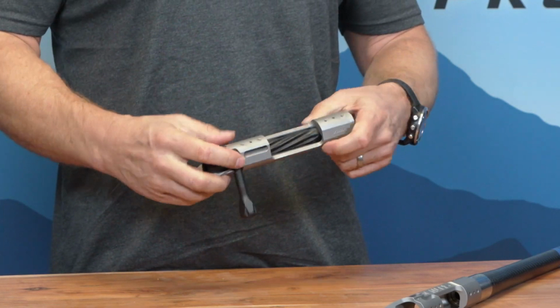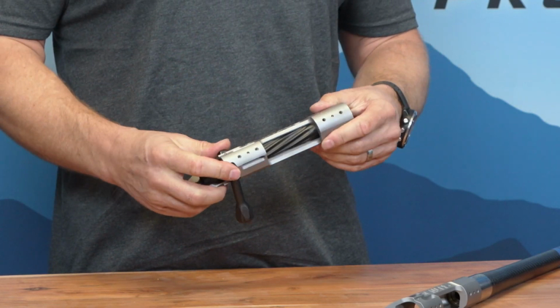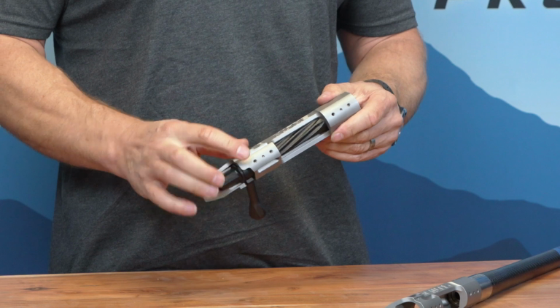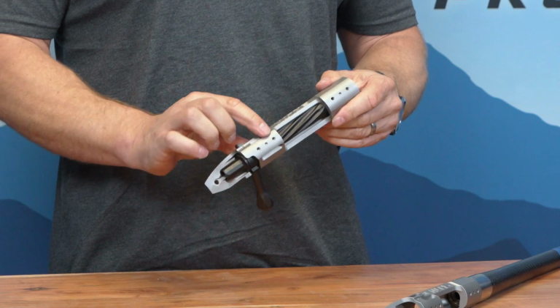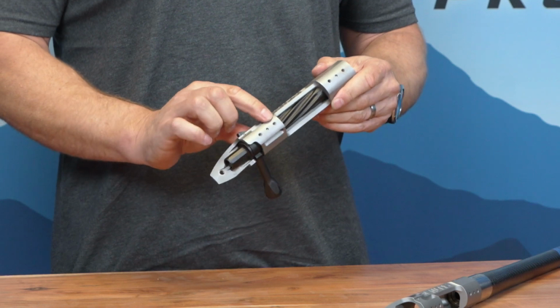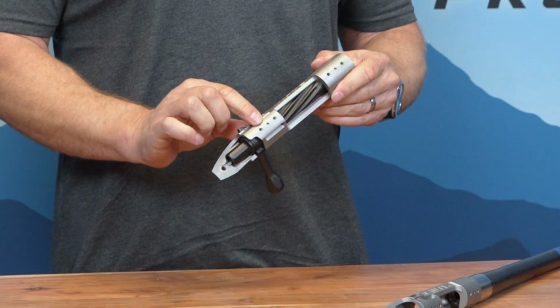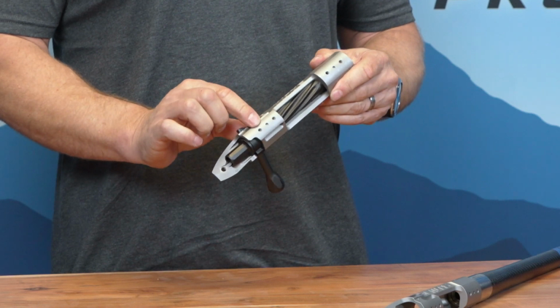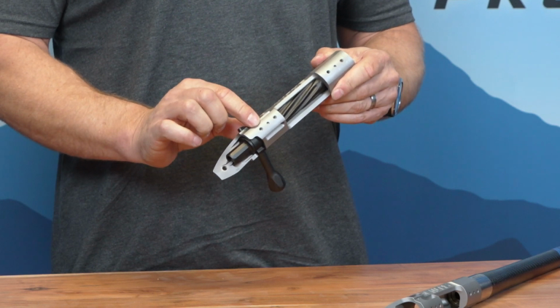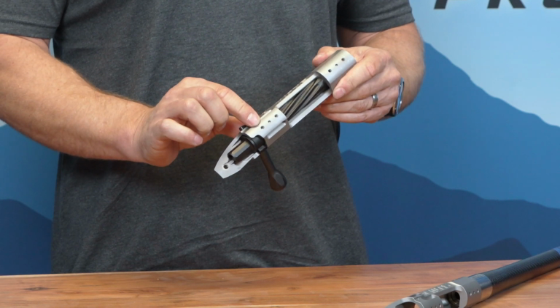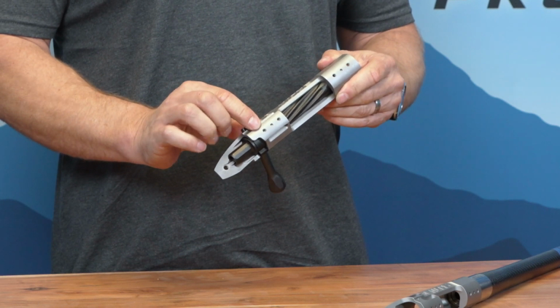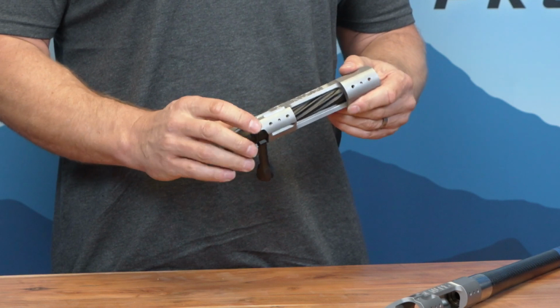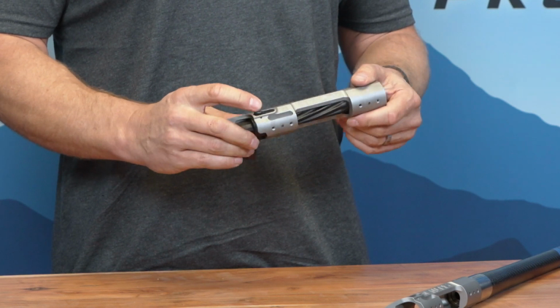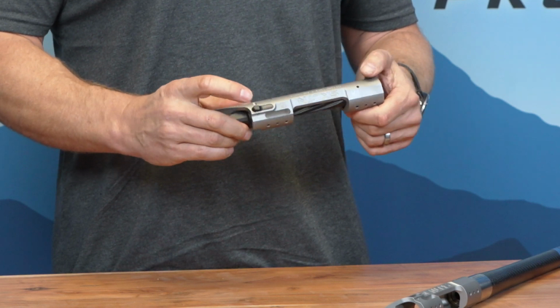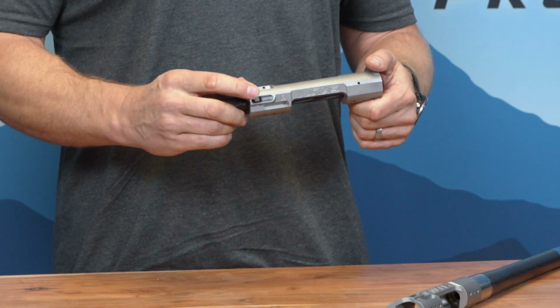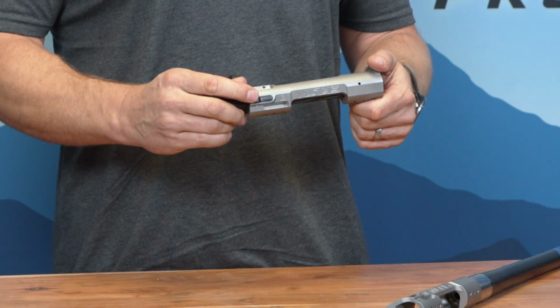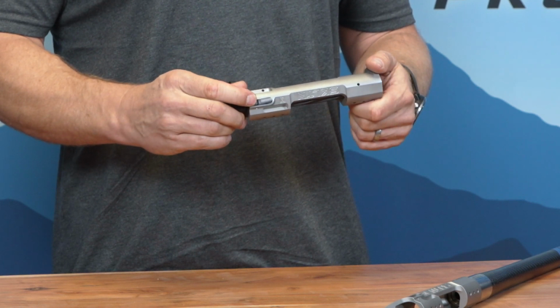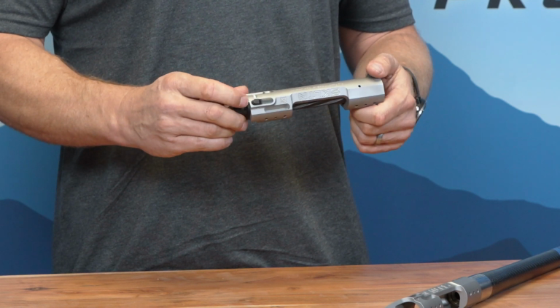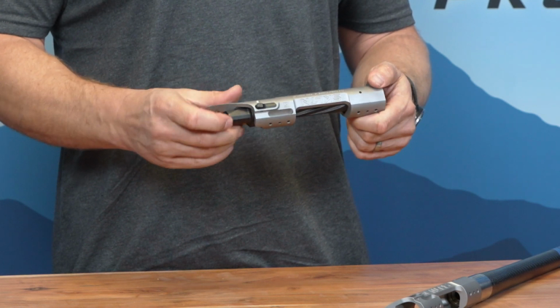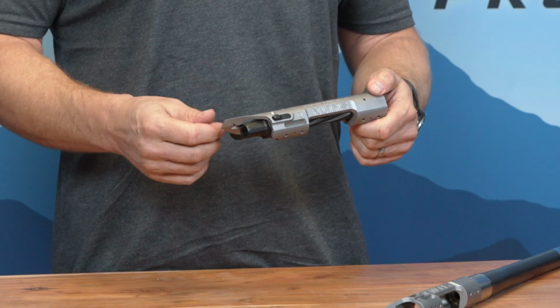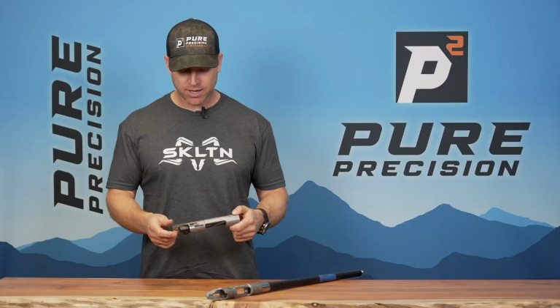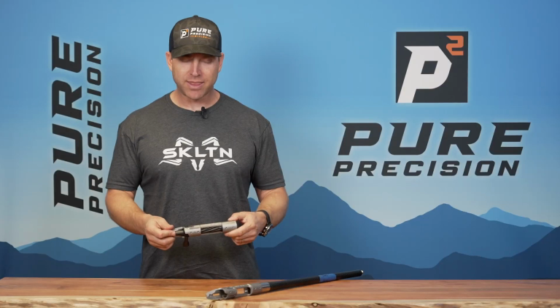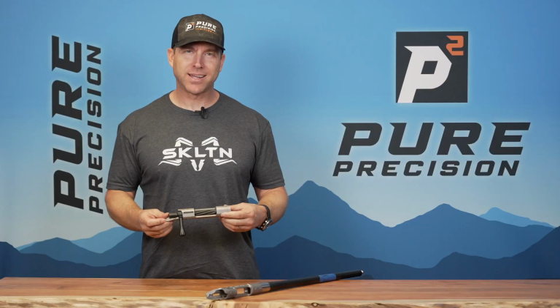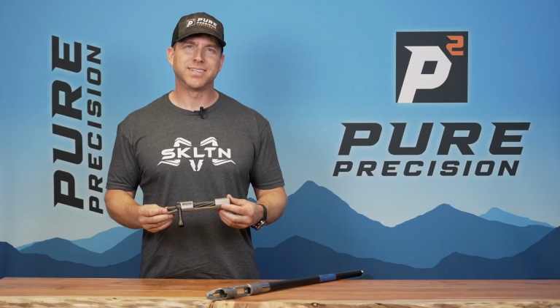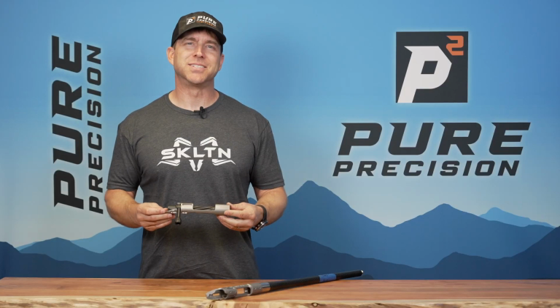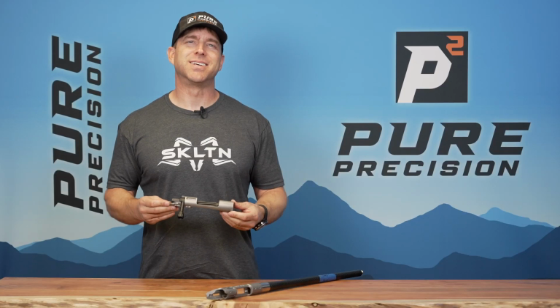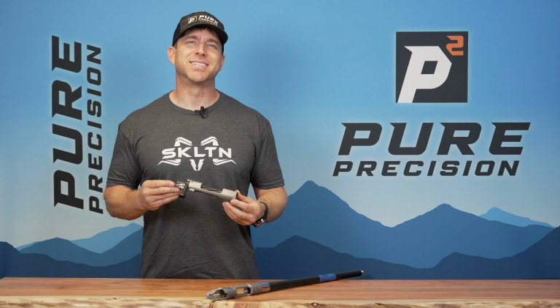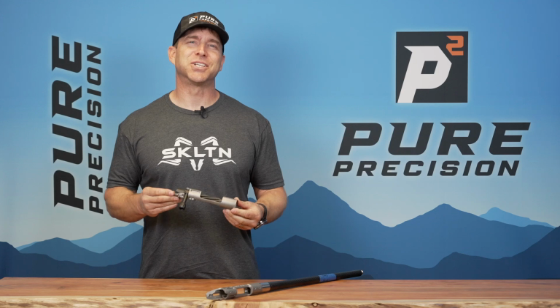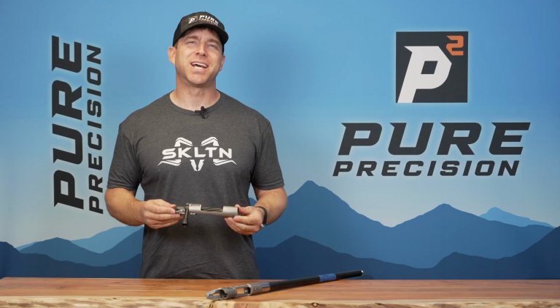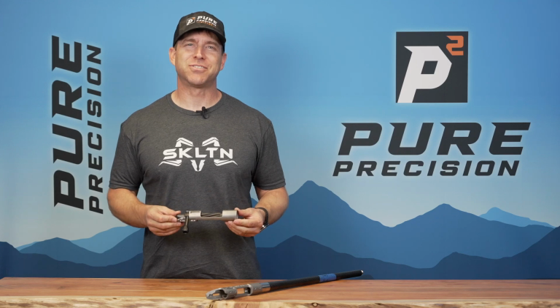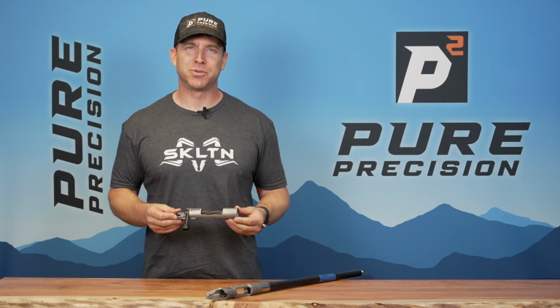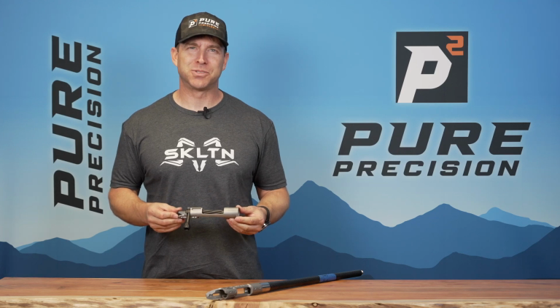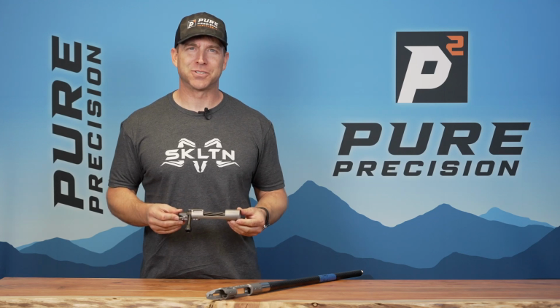It has pinned 840 screws with a side bolt release, and that is the Skeleton Action from Pure Precision.